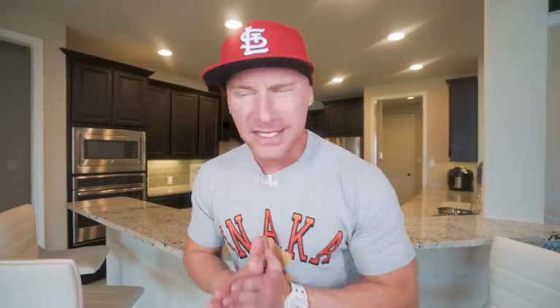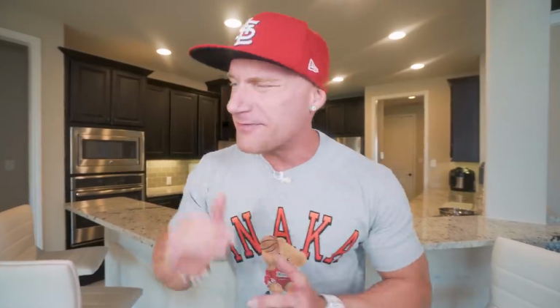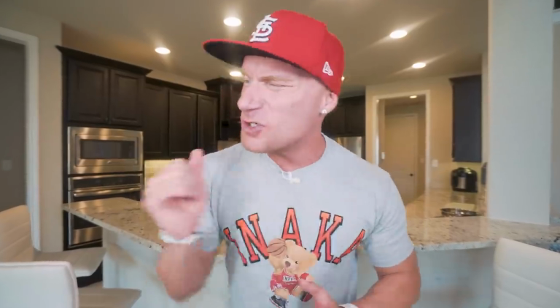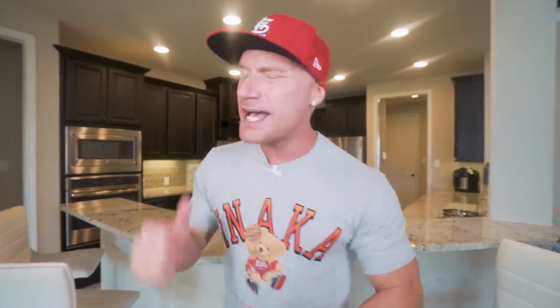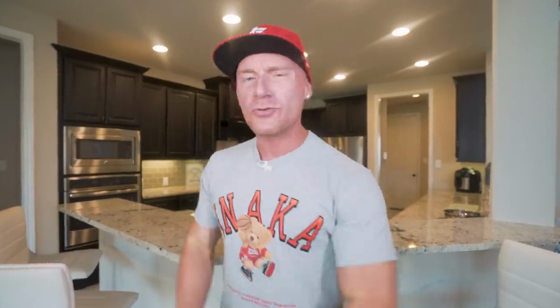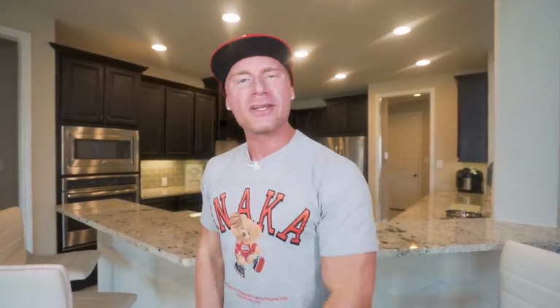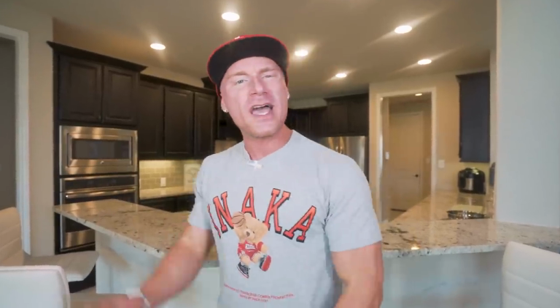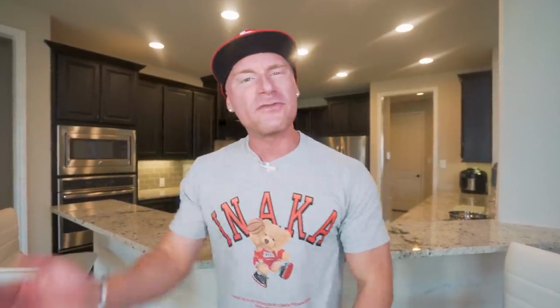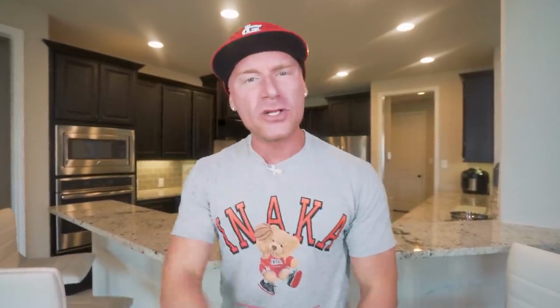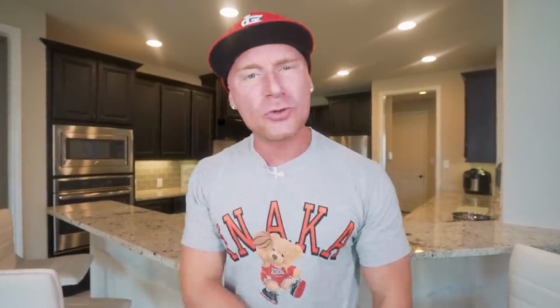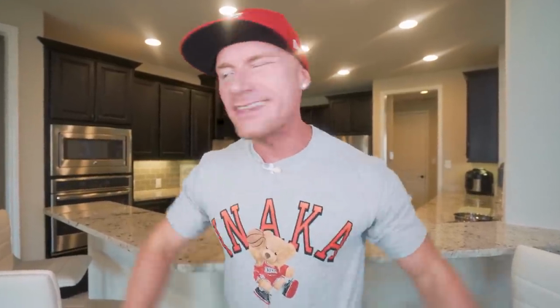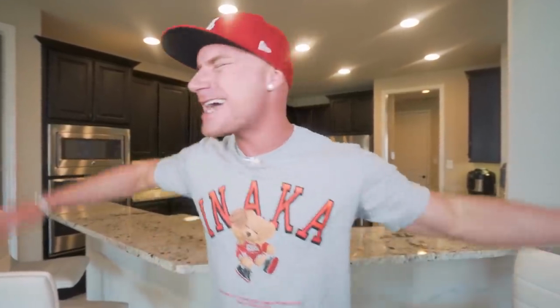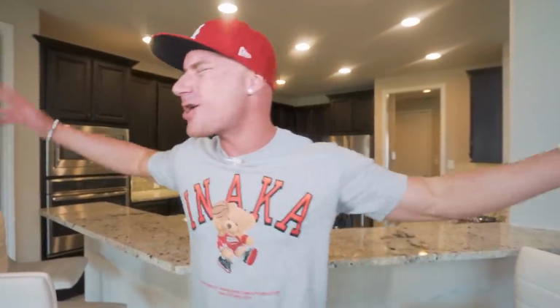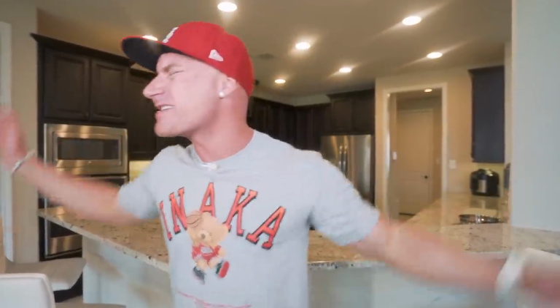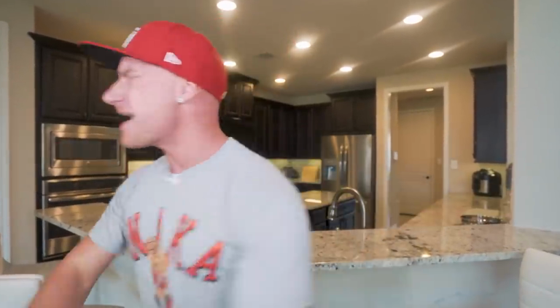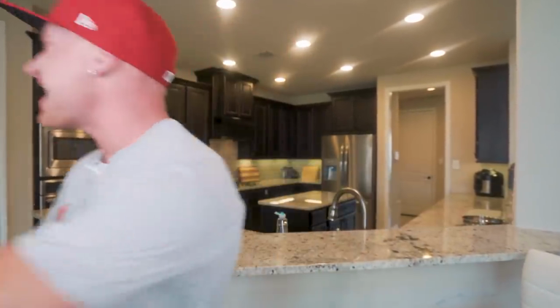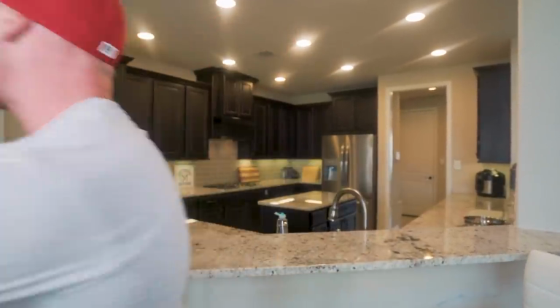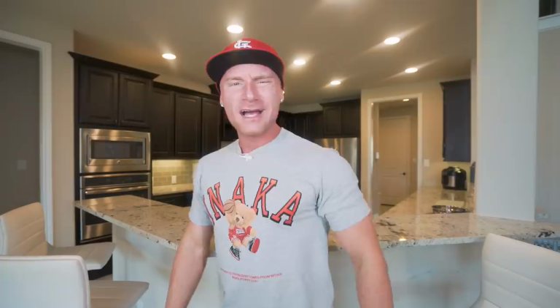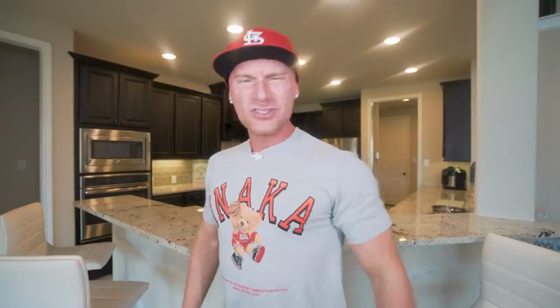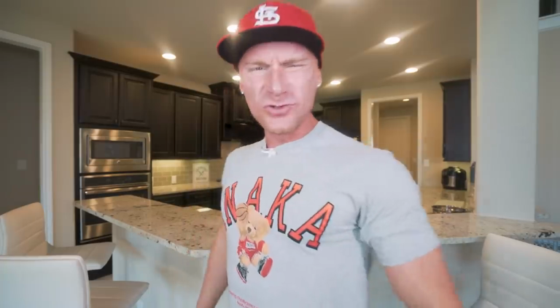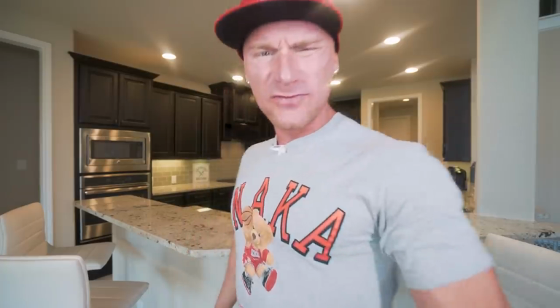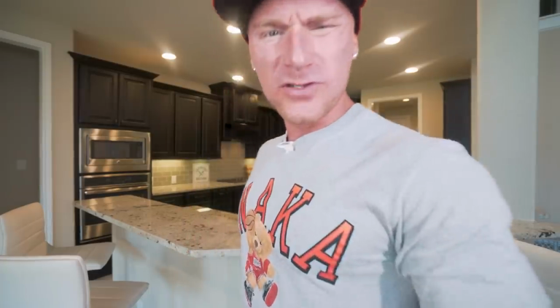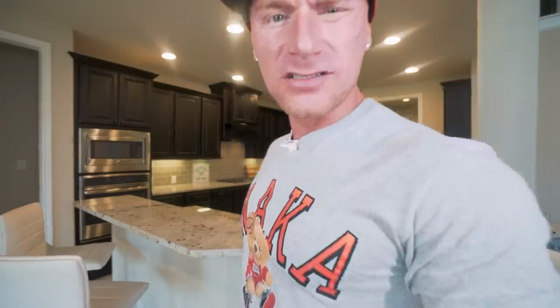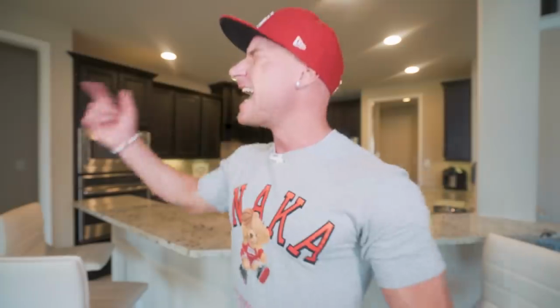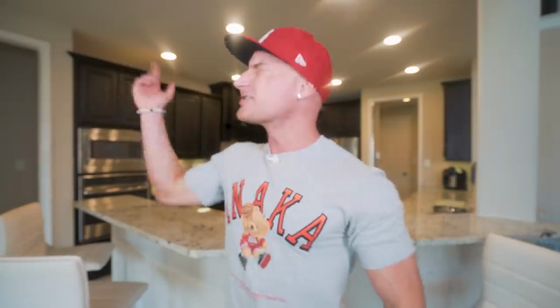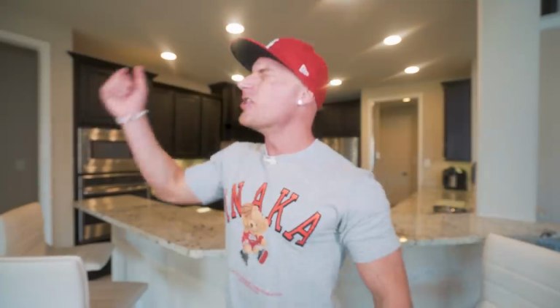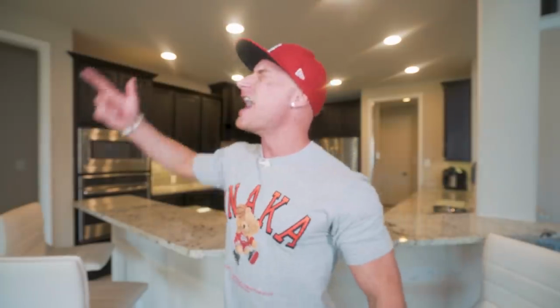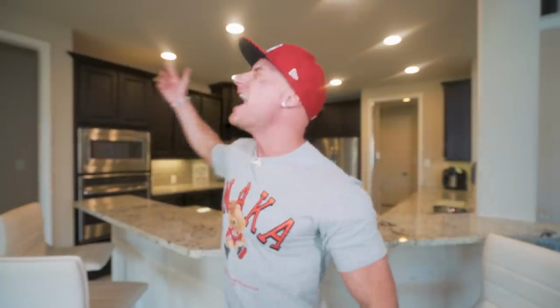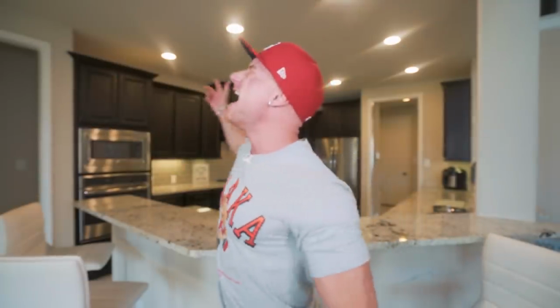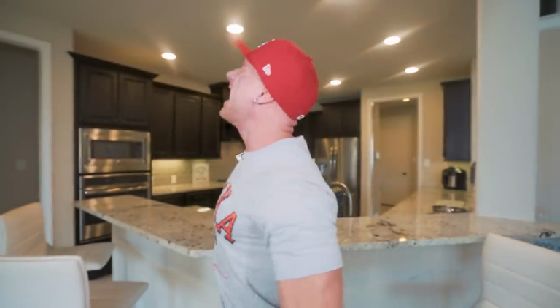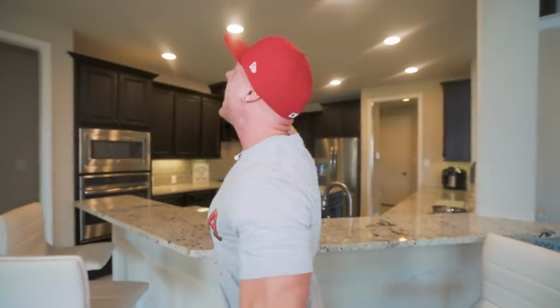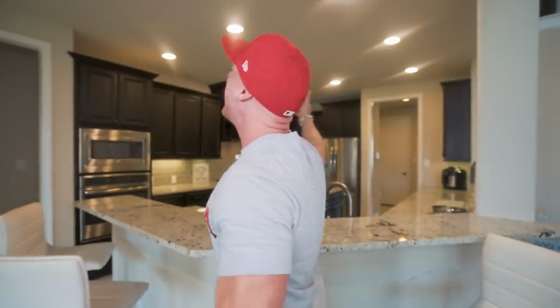If you guys are ready to get this epic video underway, then as always, I'm here to do it for you. Let's do it!